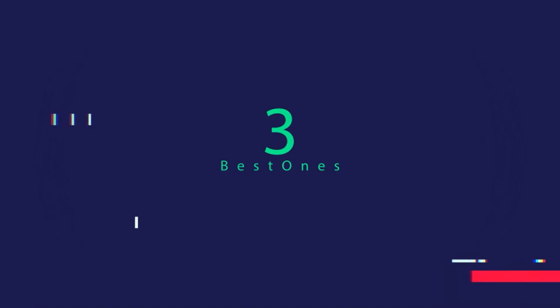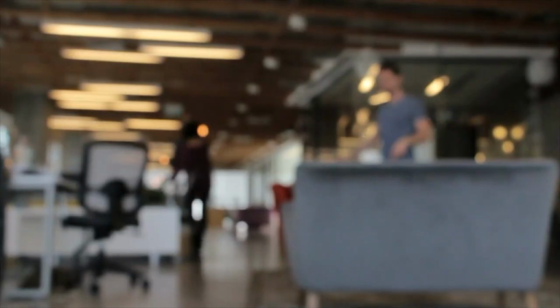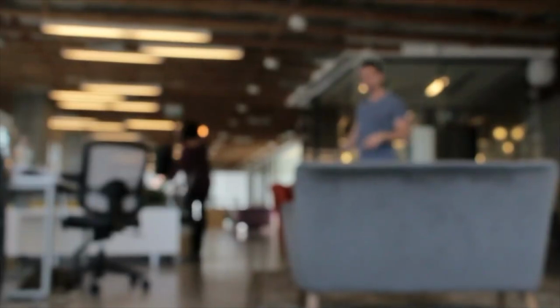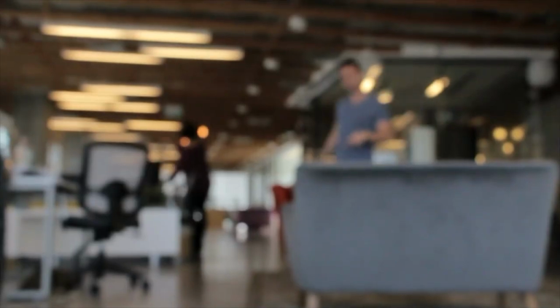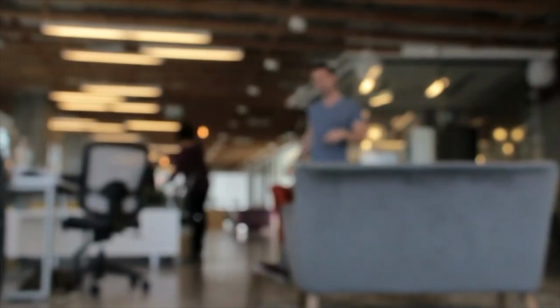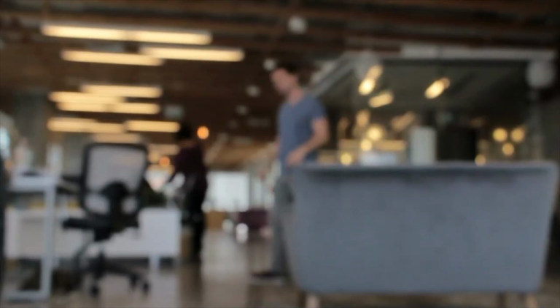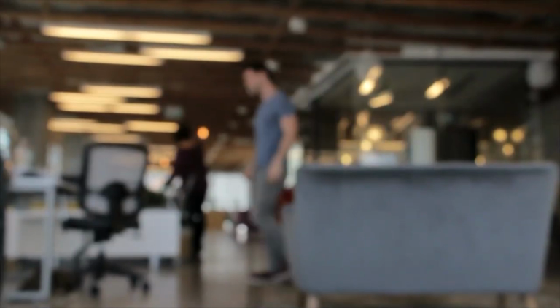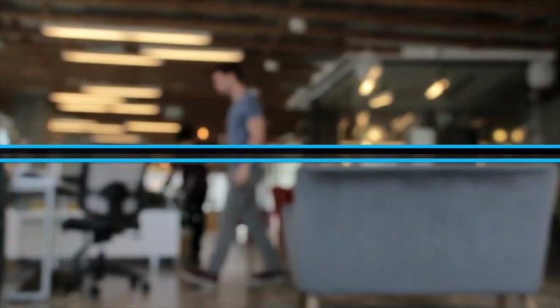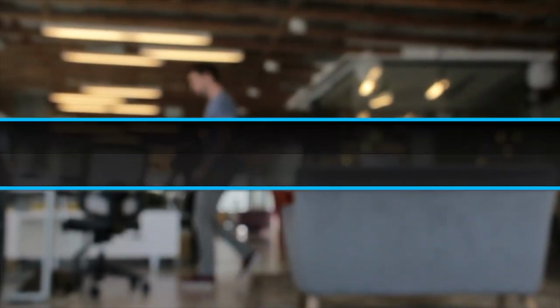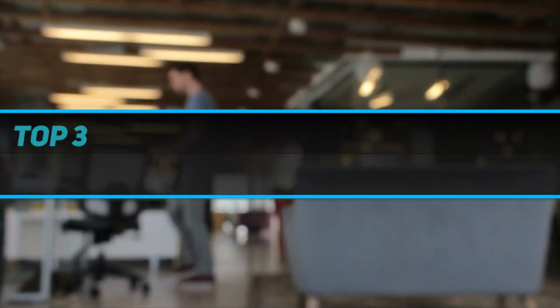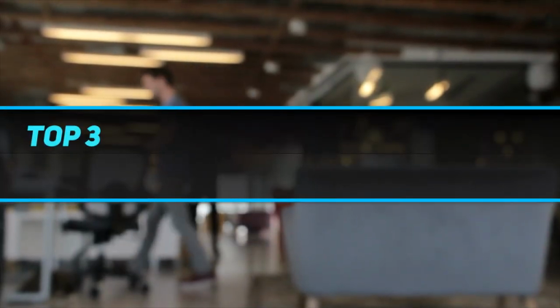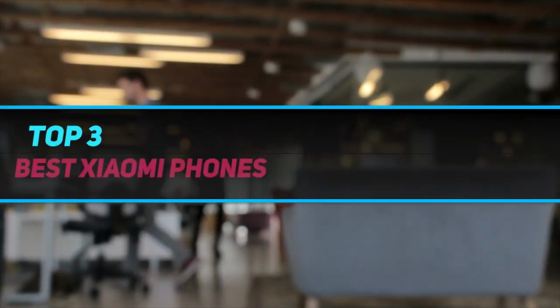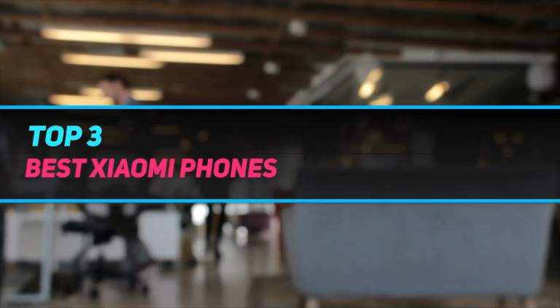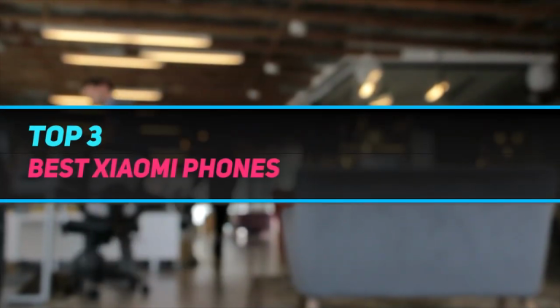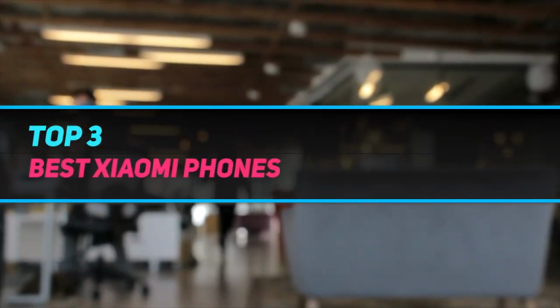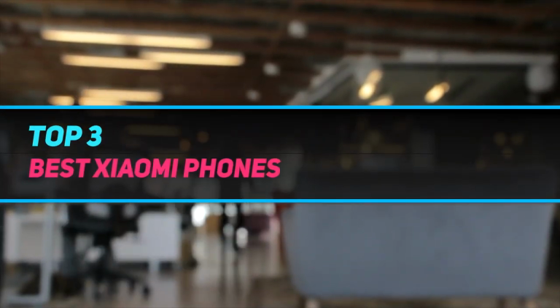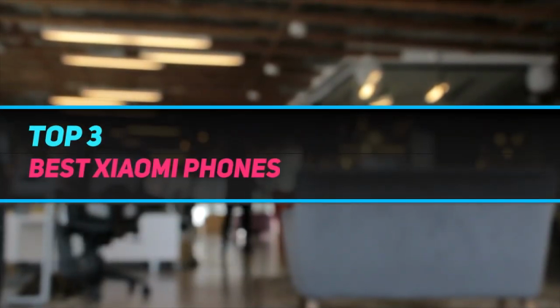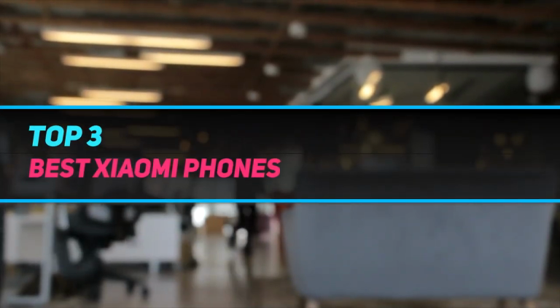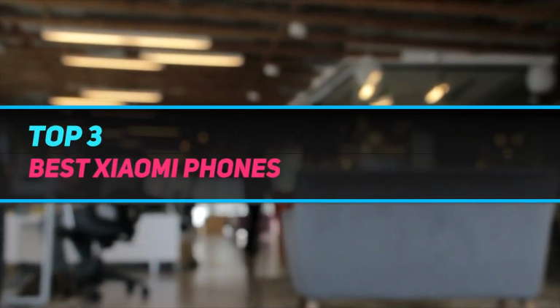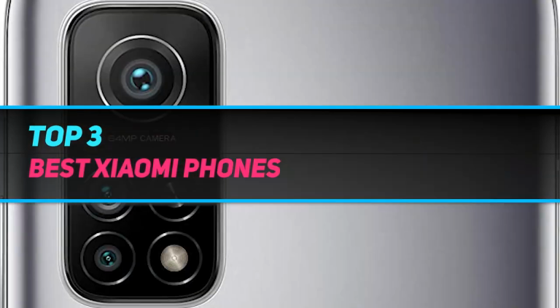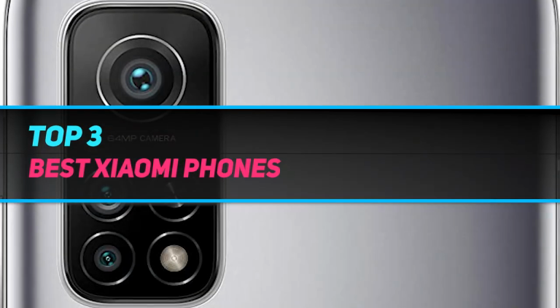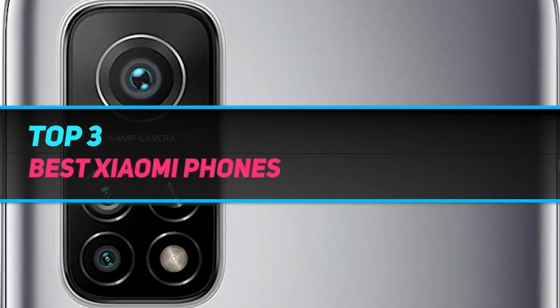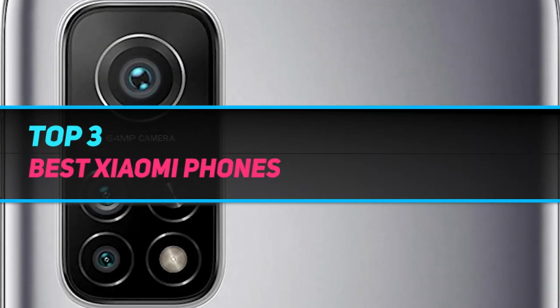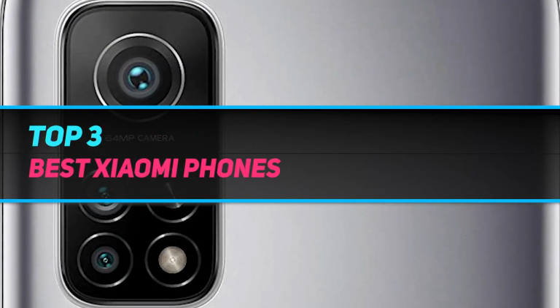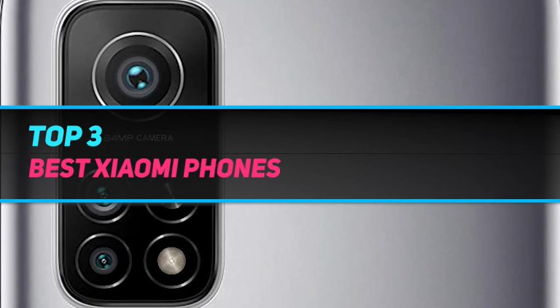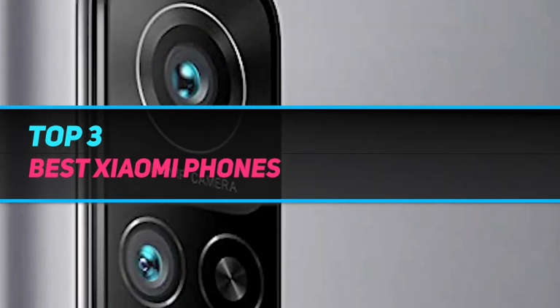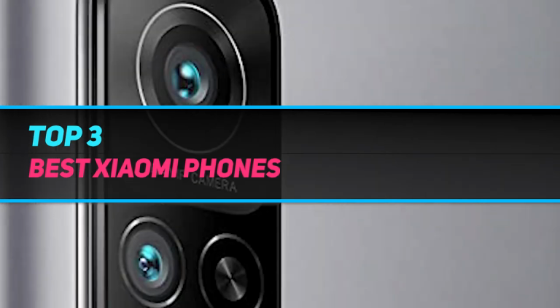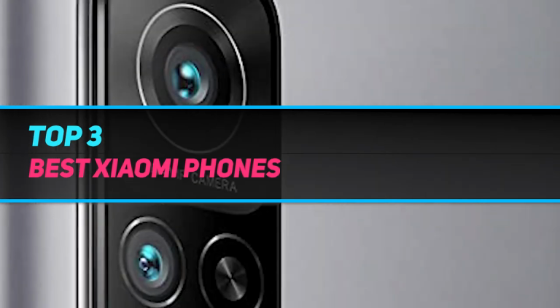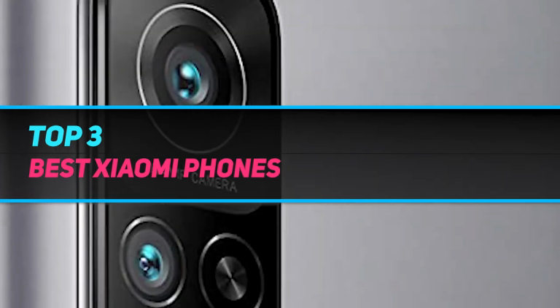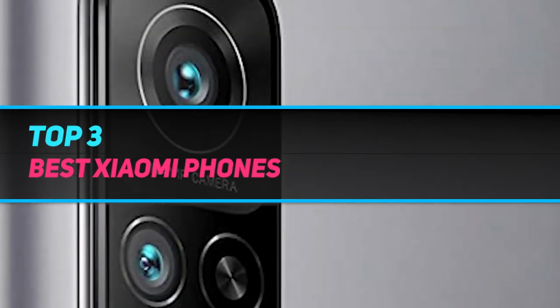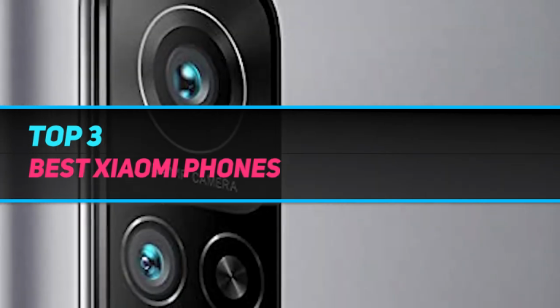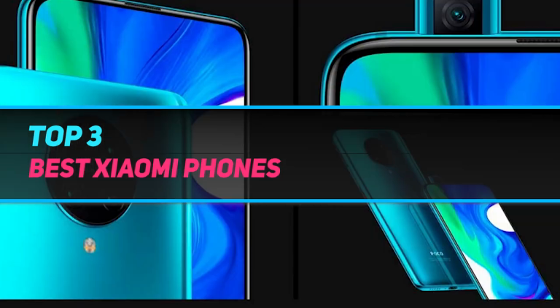Hi guys, welcome back to my channel. In today's video, we gonna check out top 3 best Xiaomi phones.